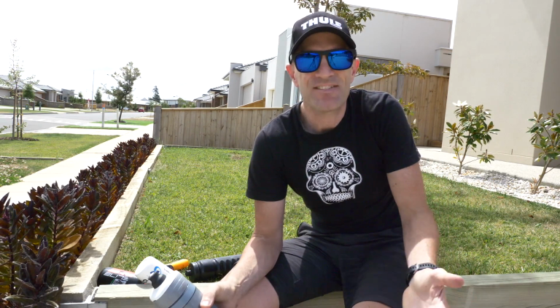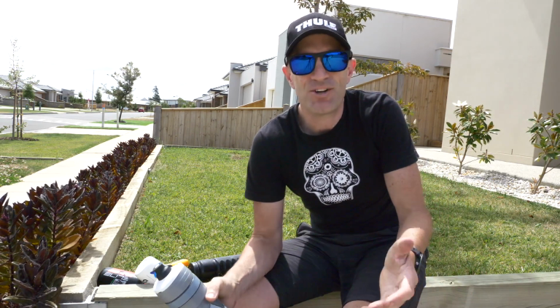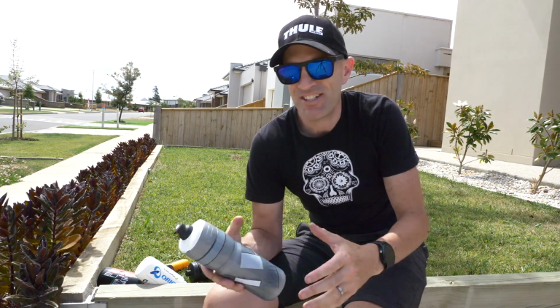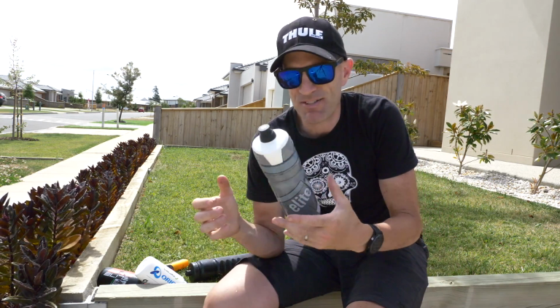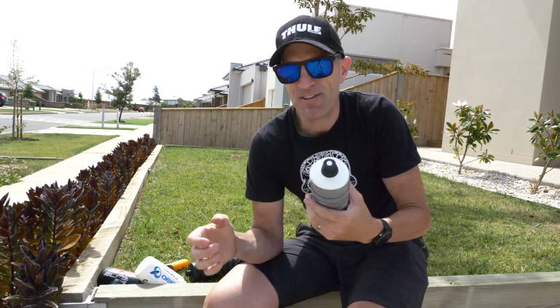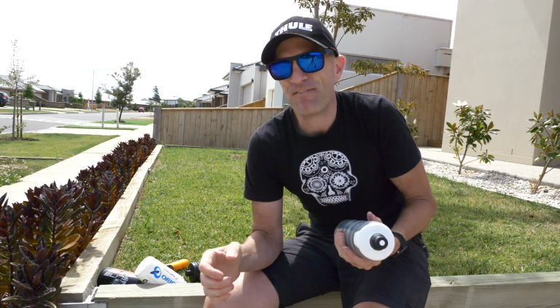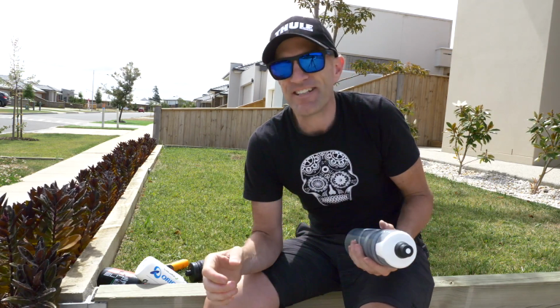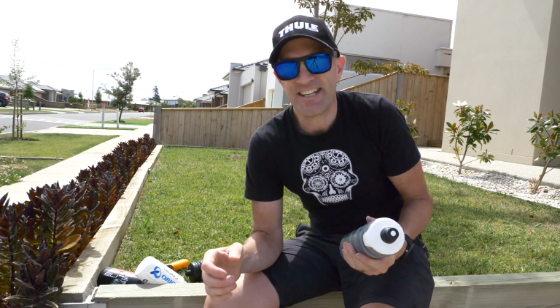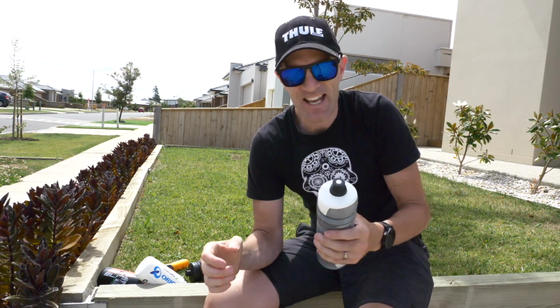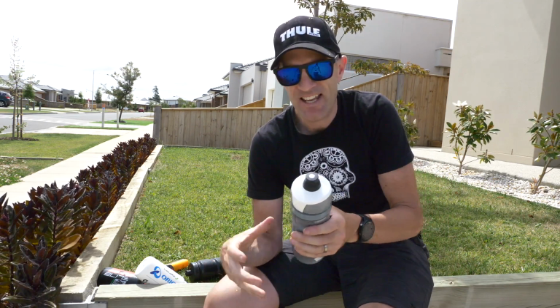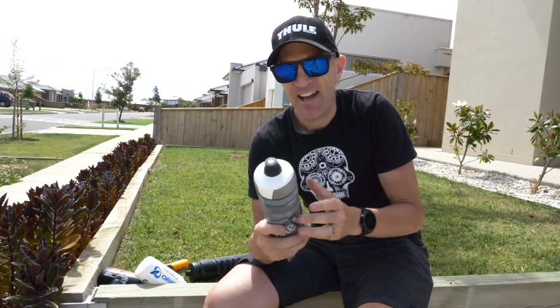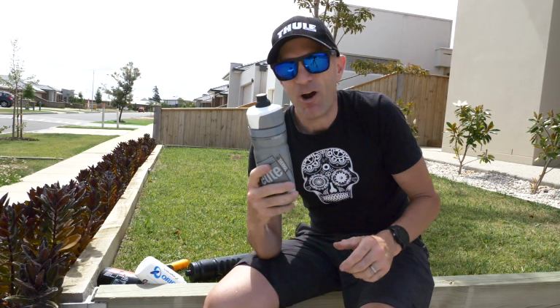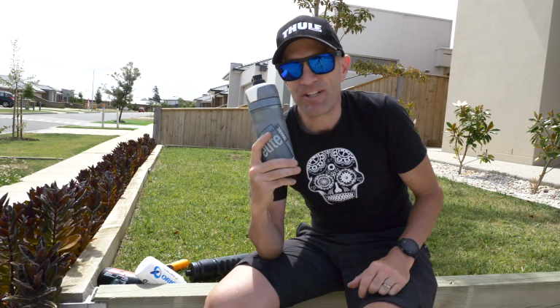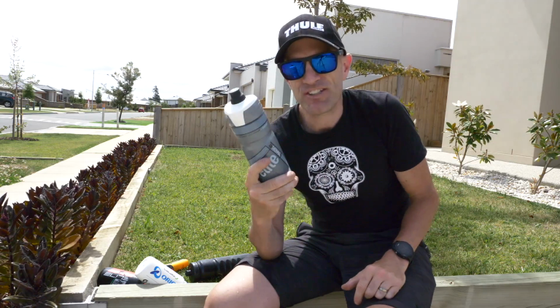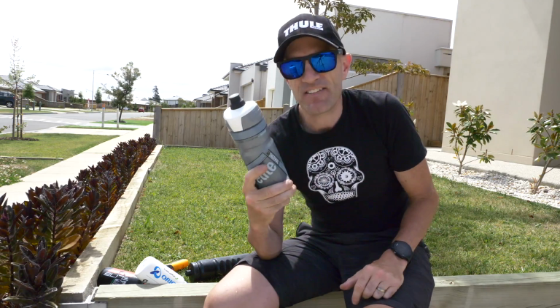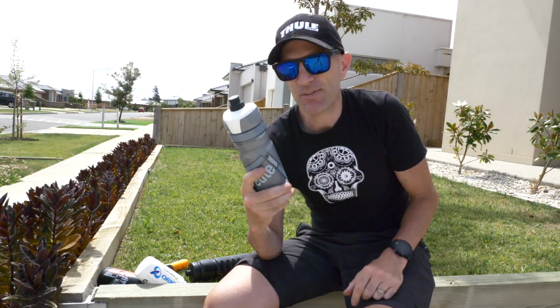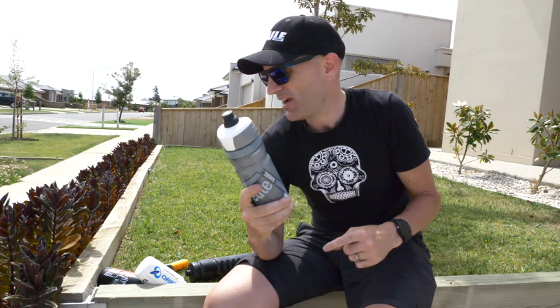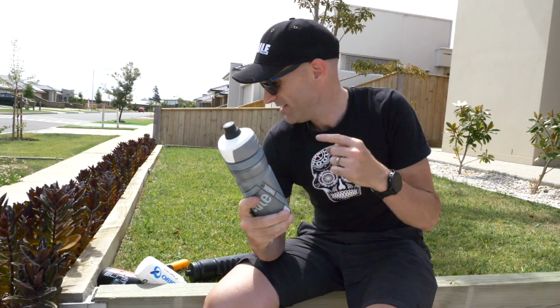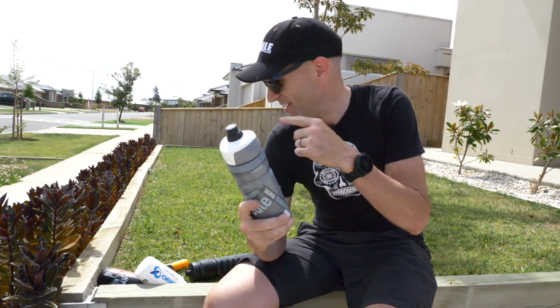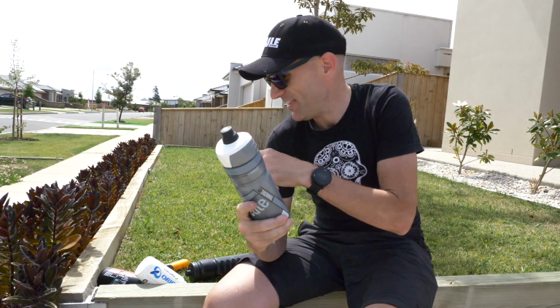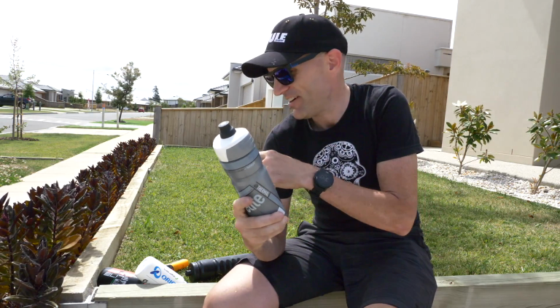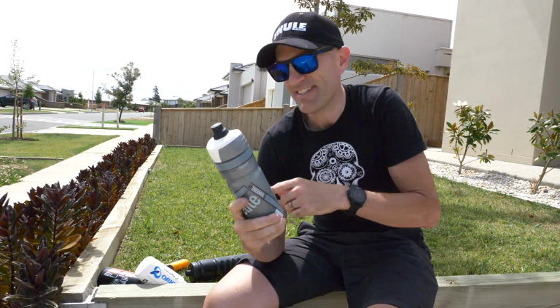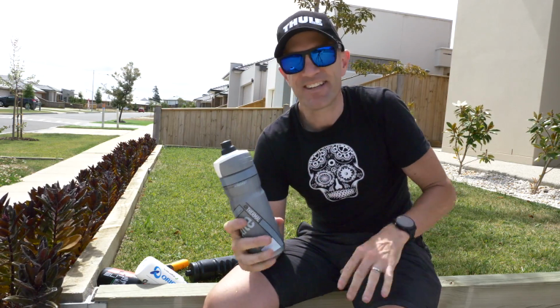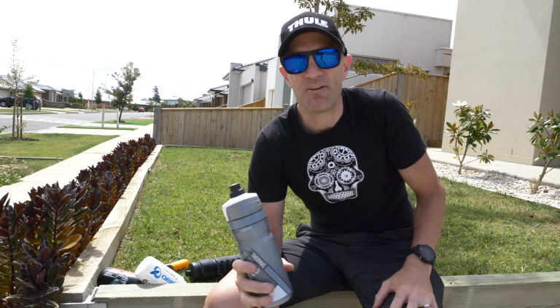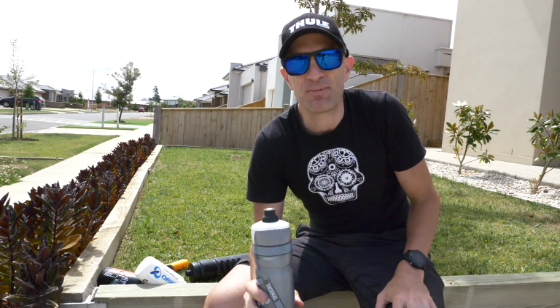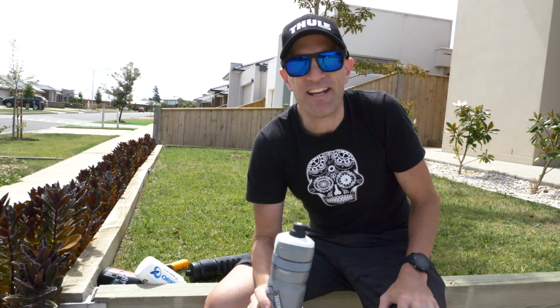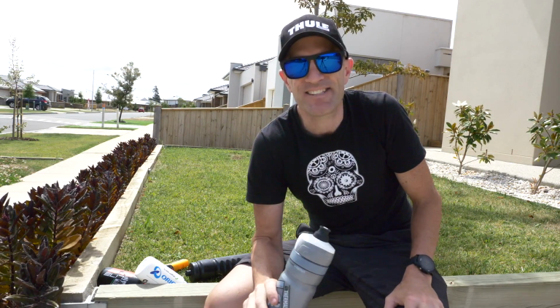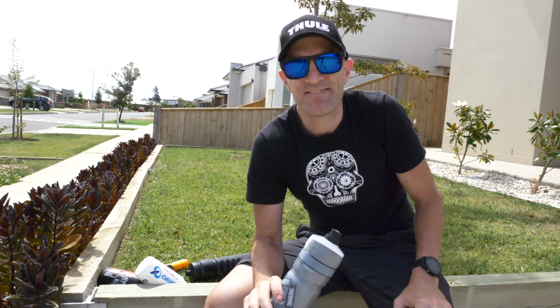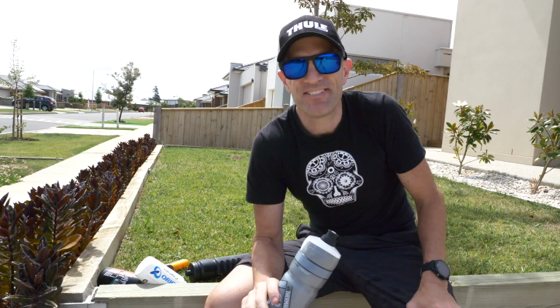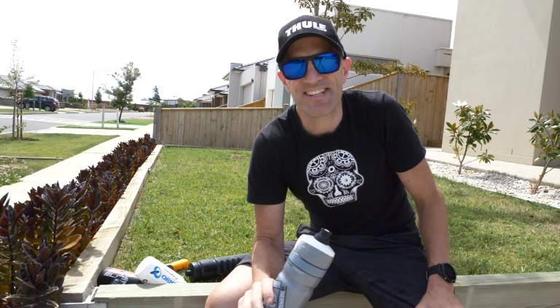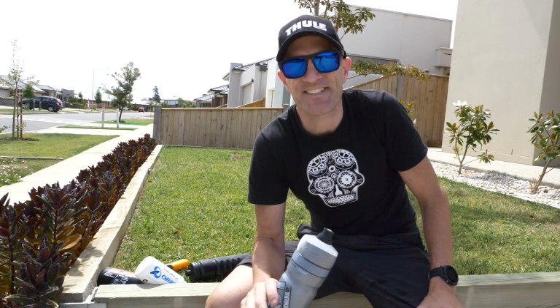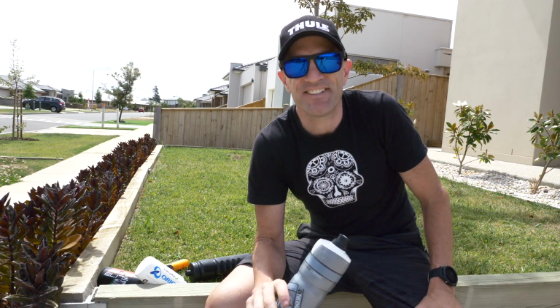Thanks for watching — that was a bit of fun today. I'll be drinking this one and the rest go on the plants. See you soon.